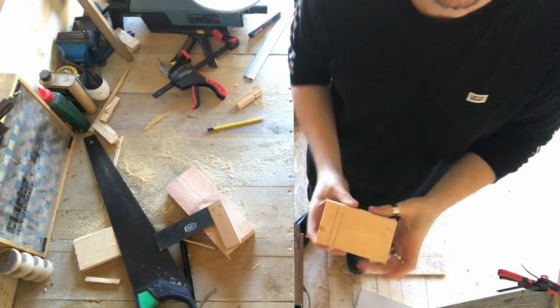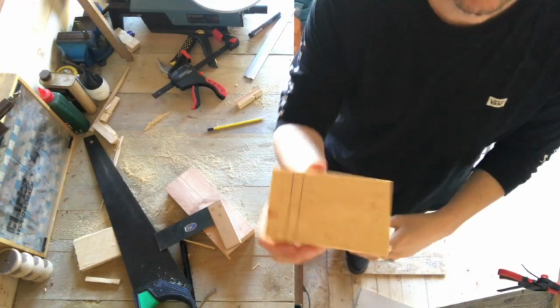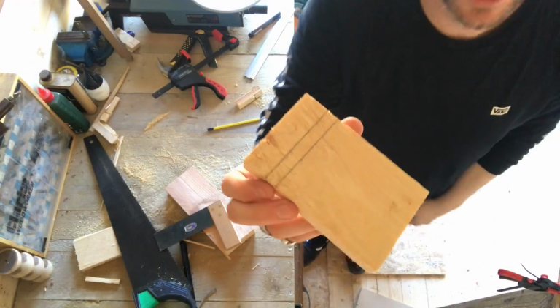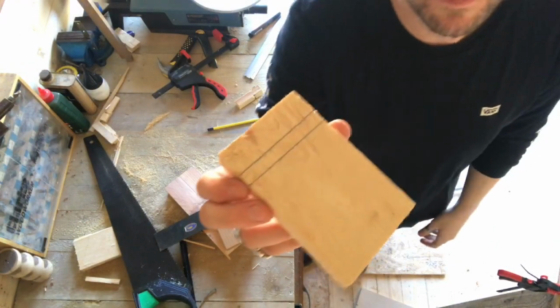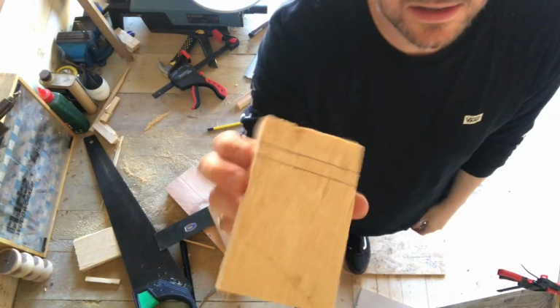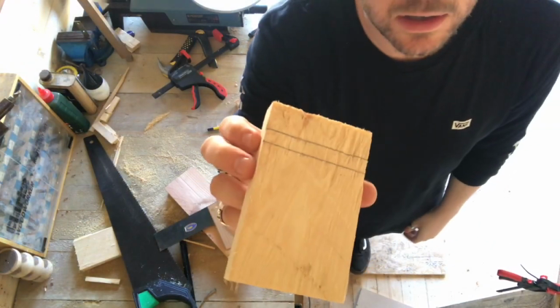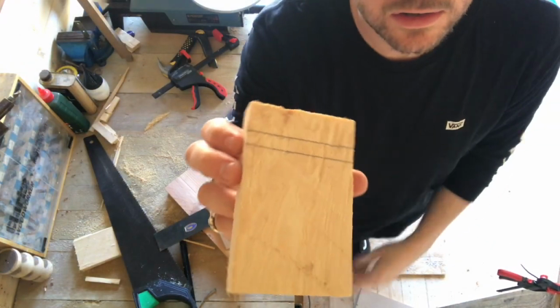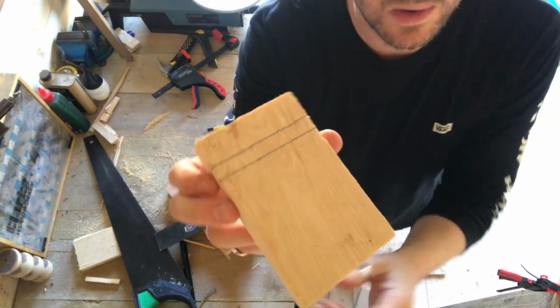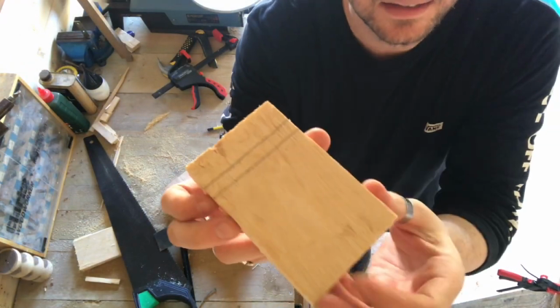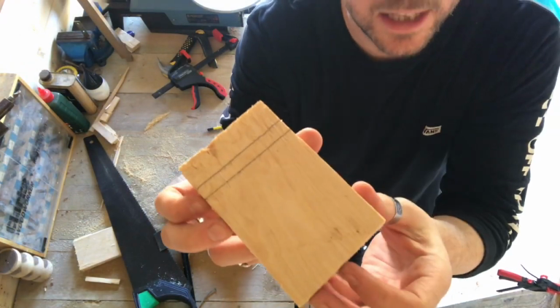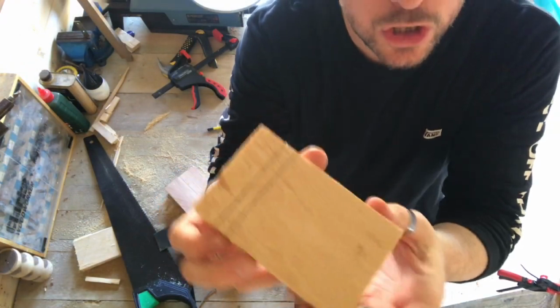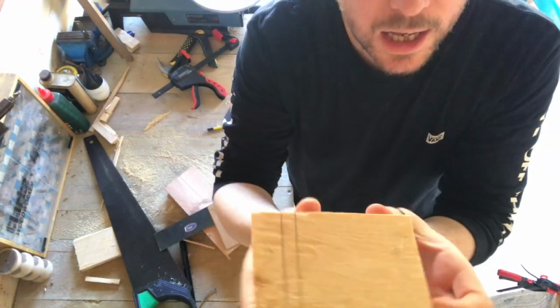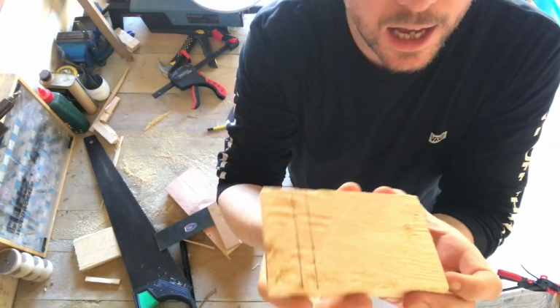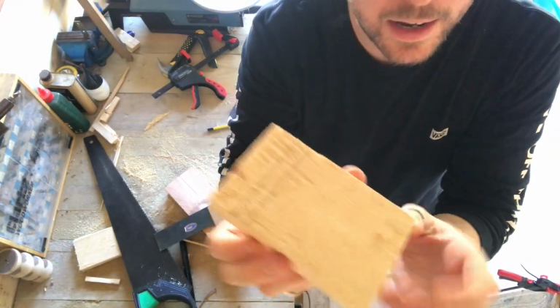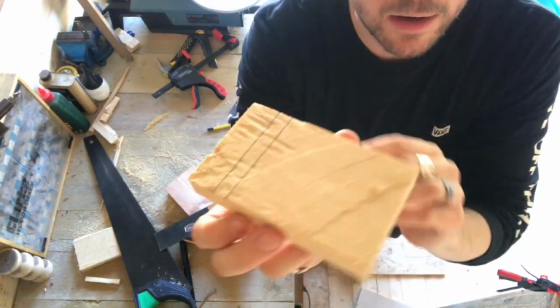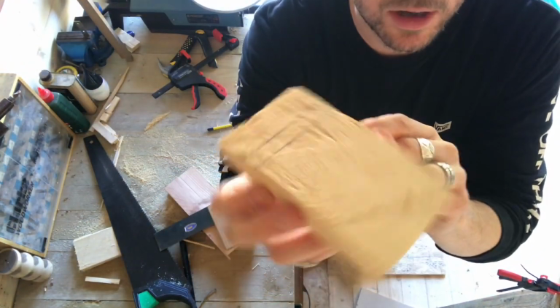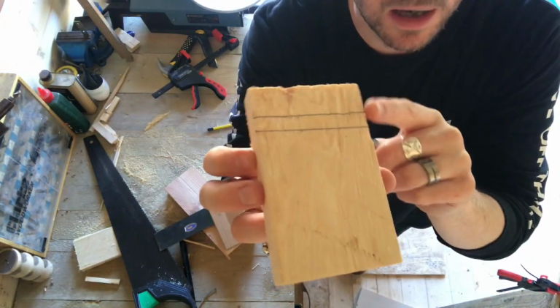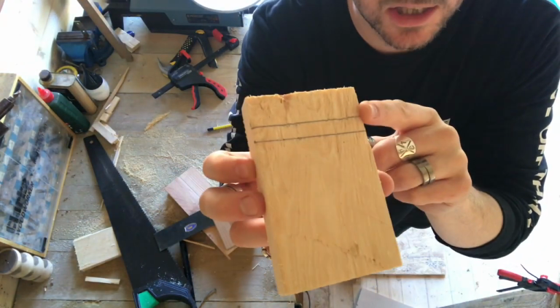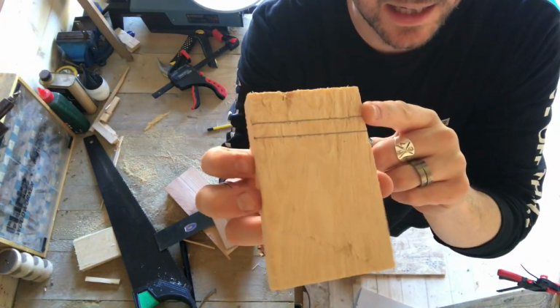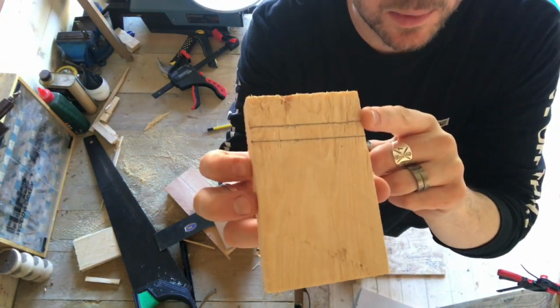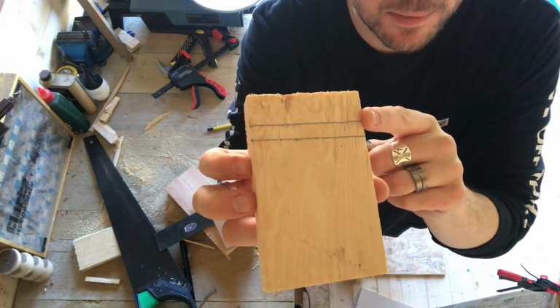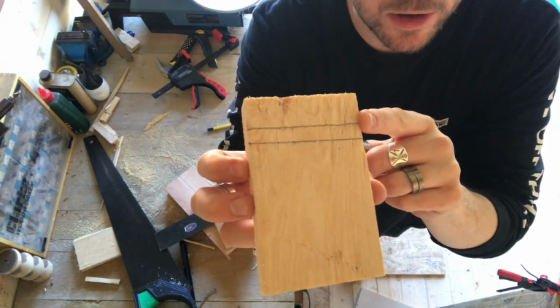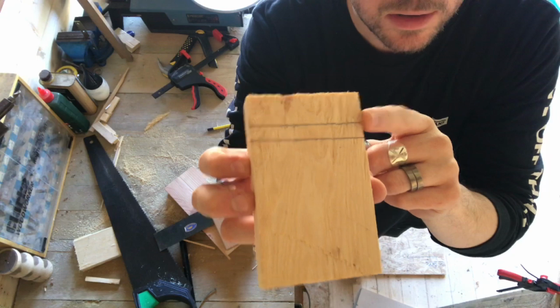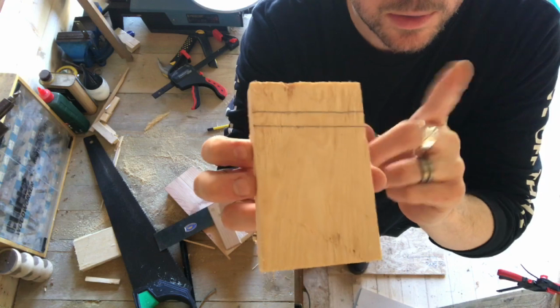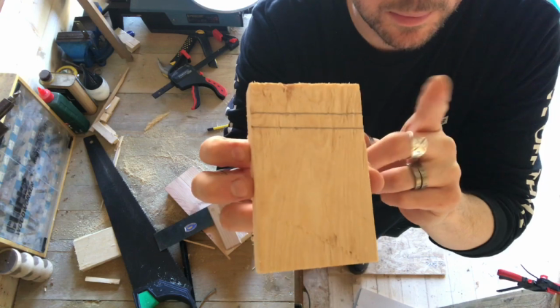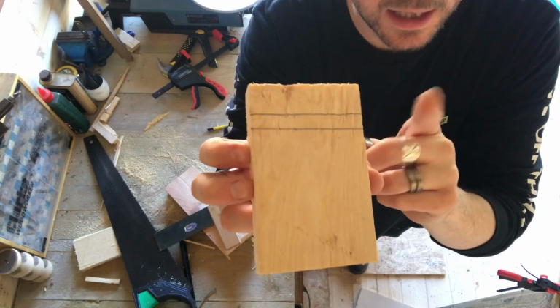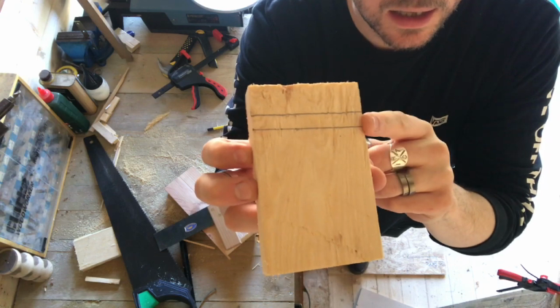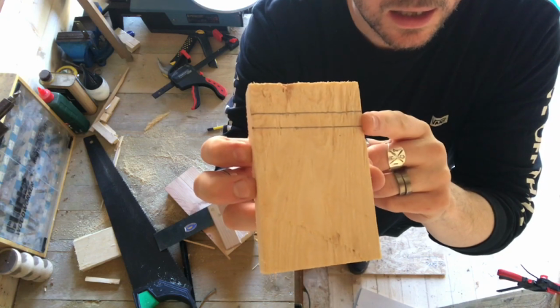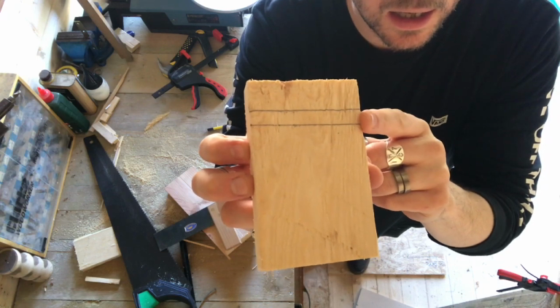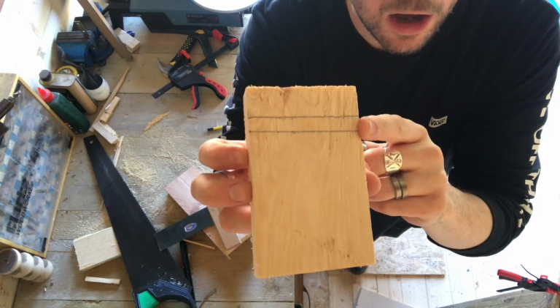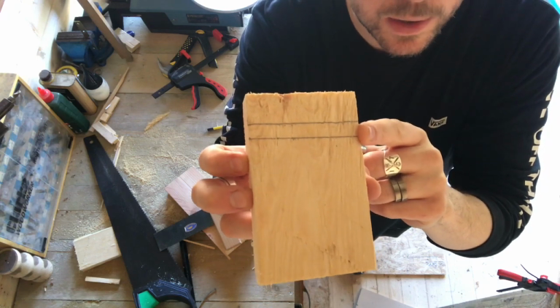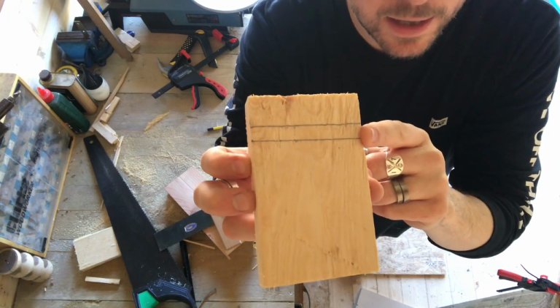So I've cut that piece nice and square-ish, and now I've marked out the channel — the width of my phone — which I'm going to cut halfway down.